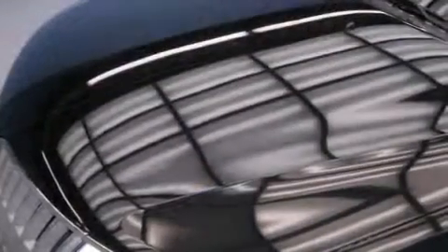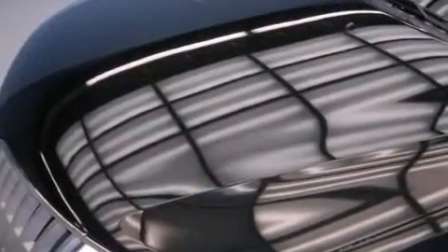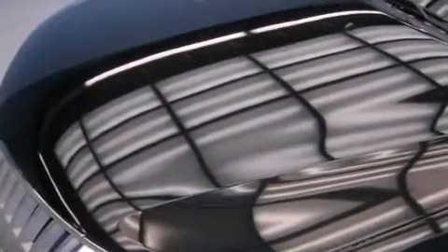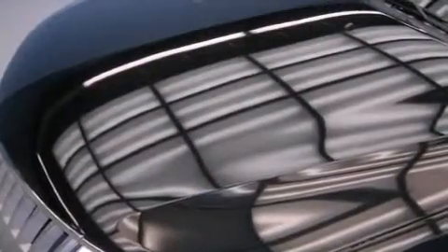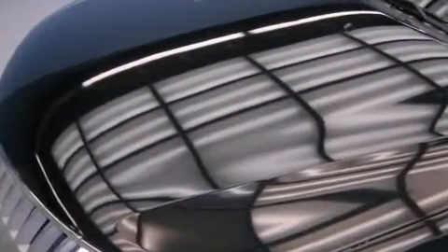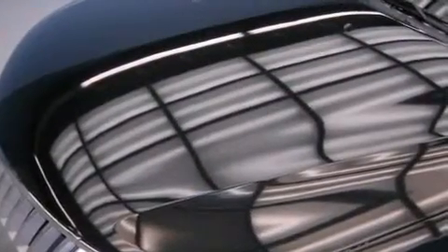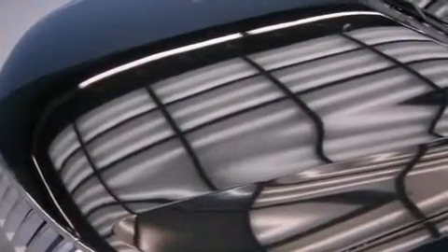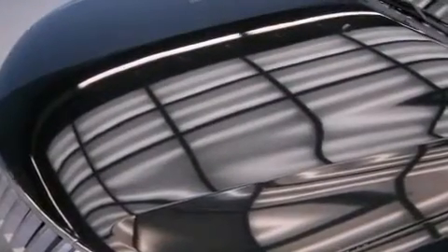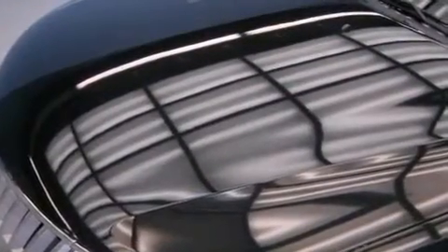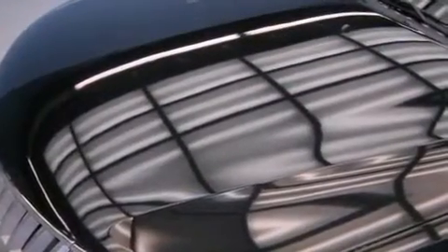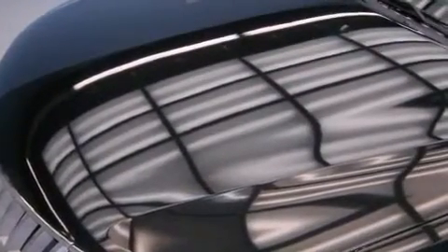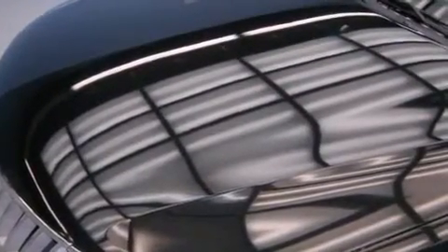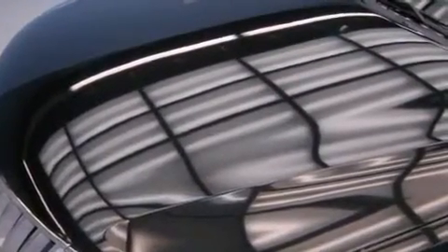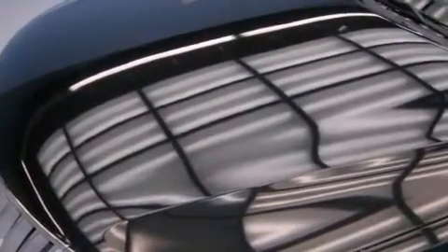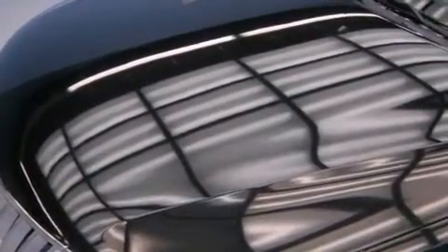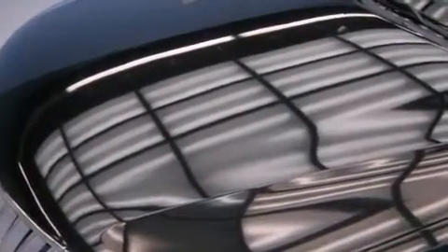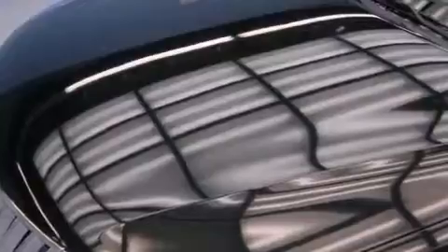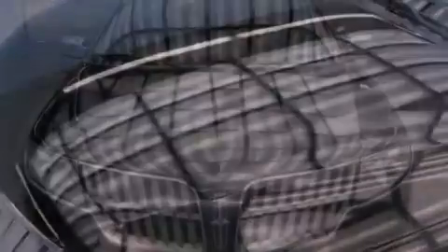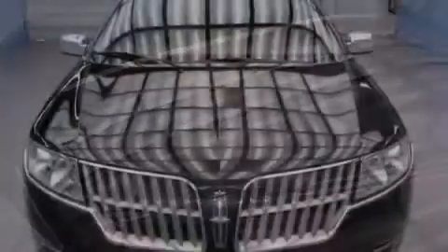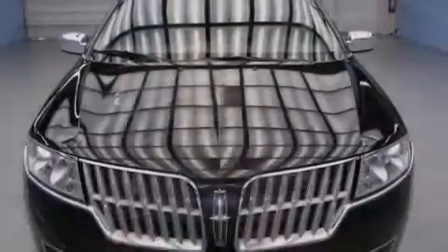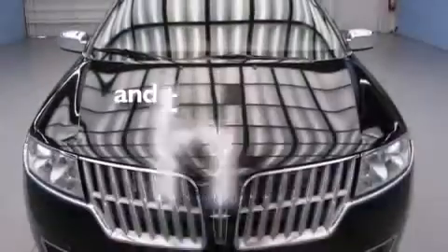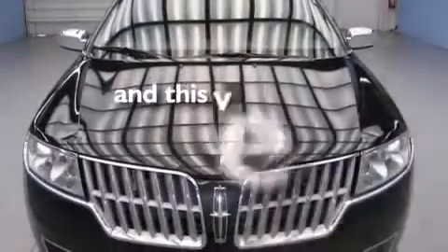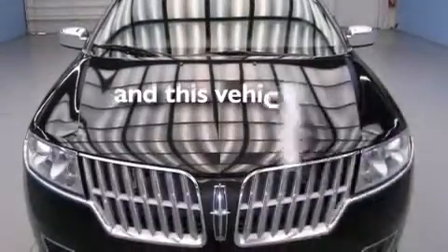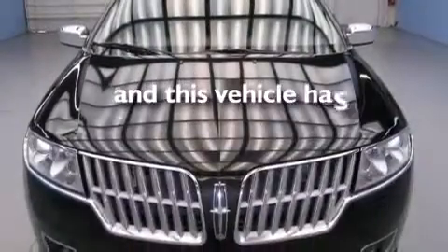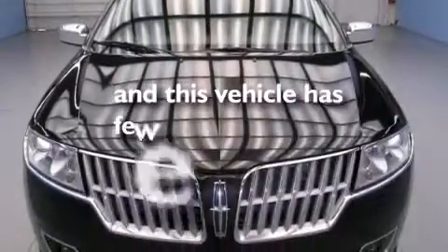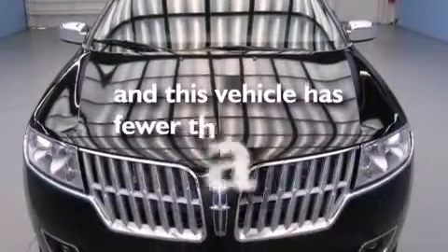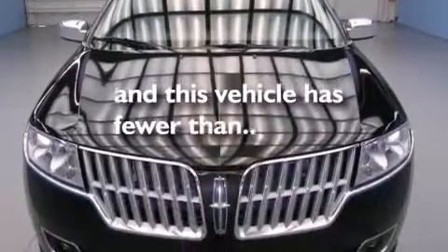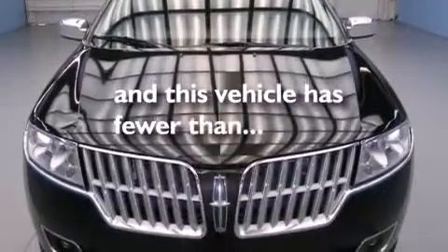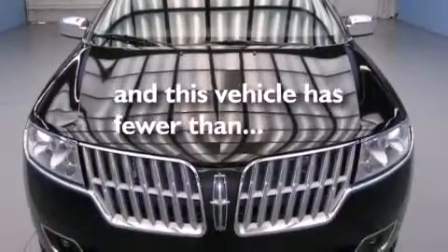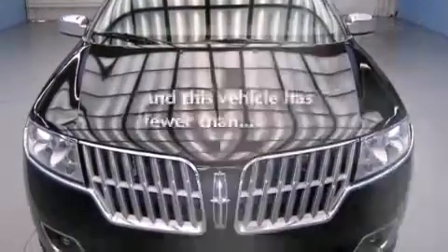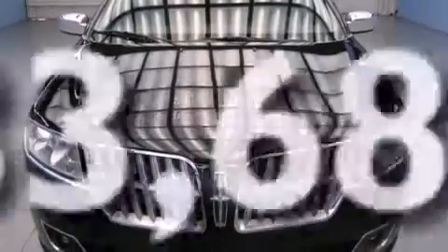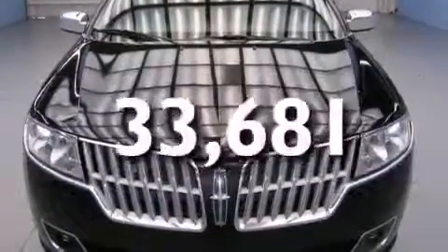It also has an anti-lock braking system, solar tinted glass, and this vehicle has fewer than 34,000 miles on the odometer.